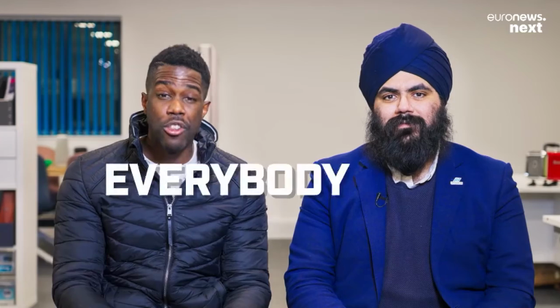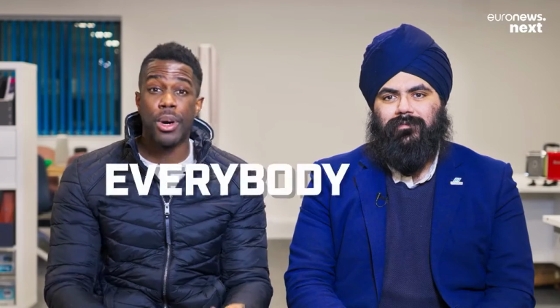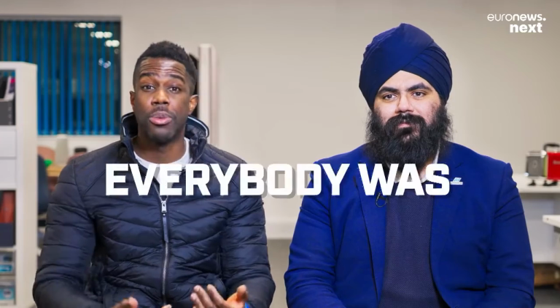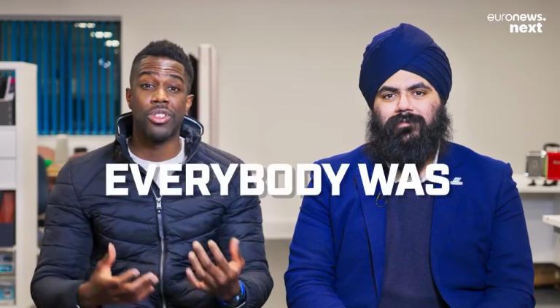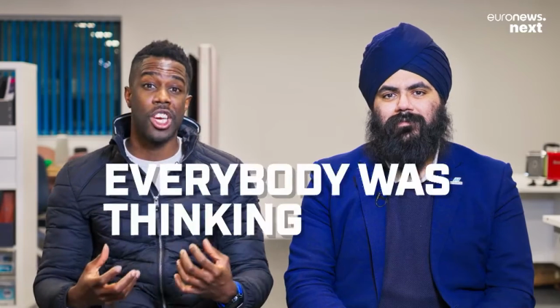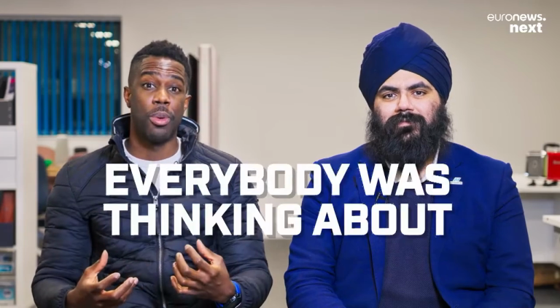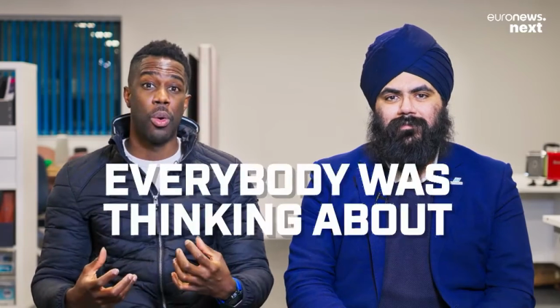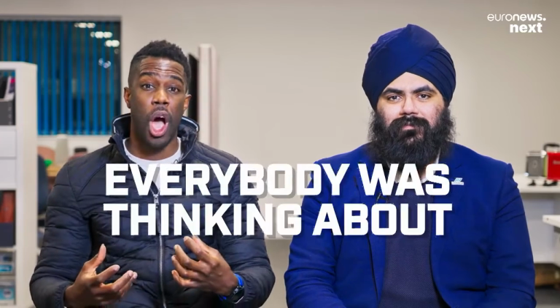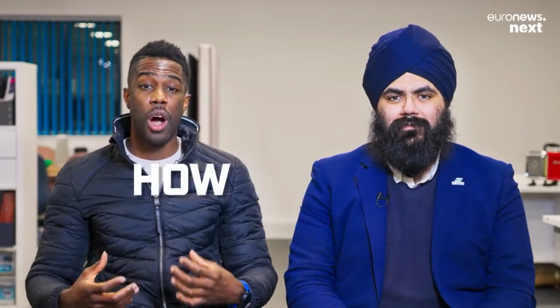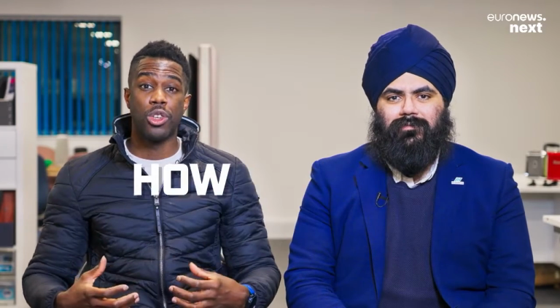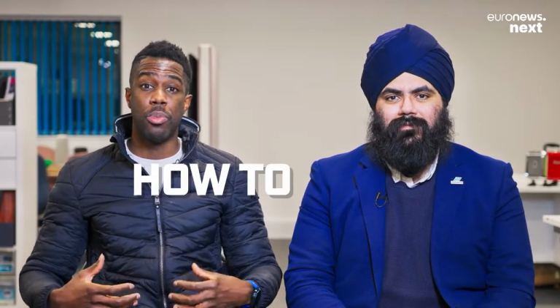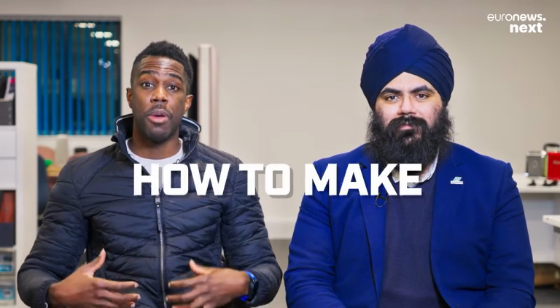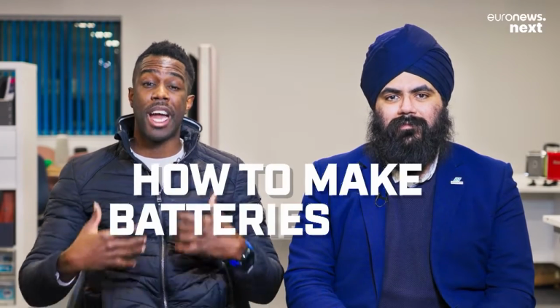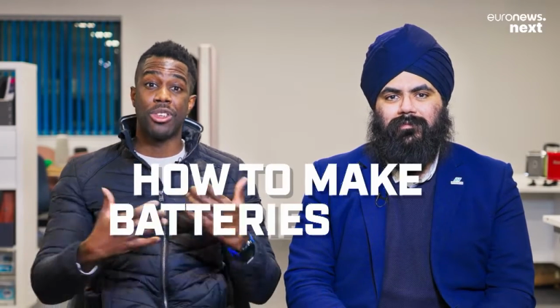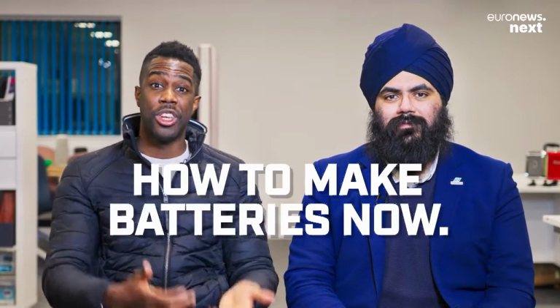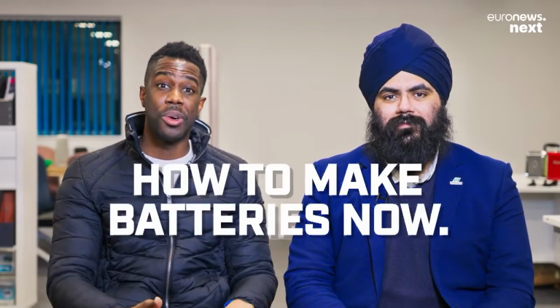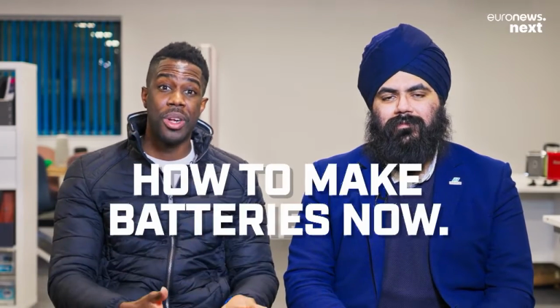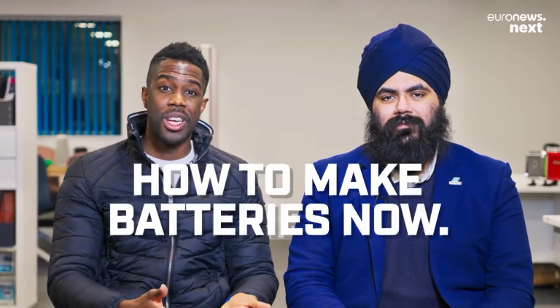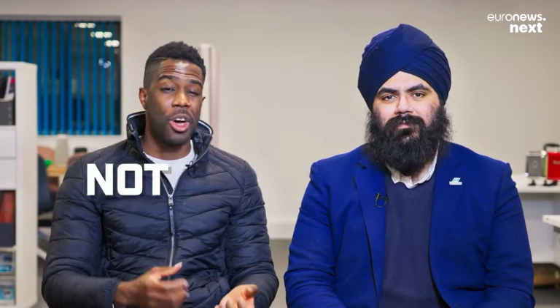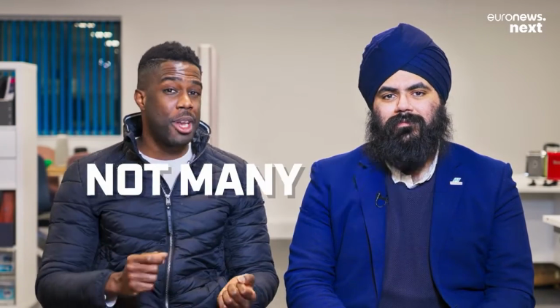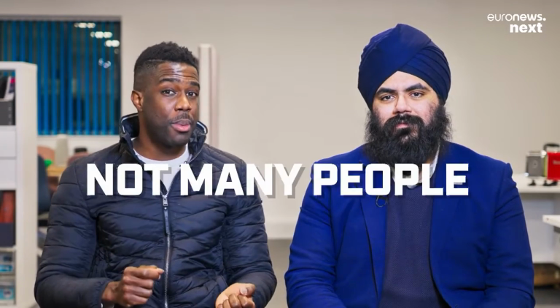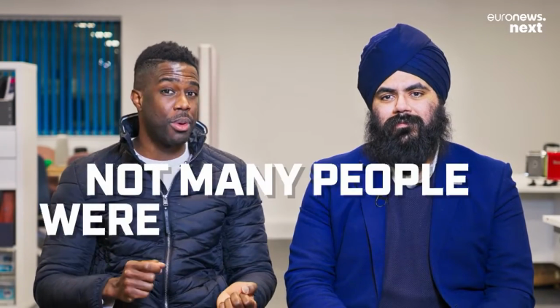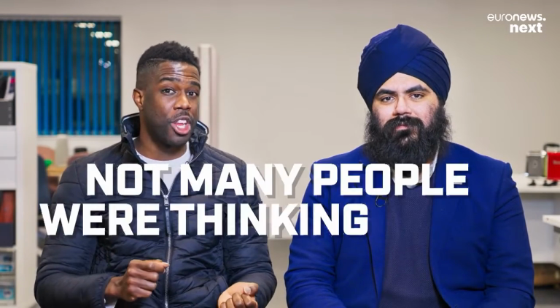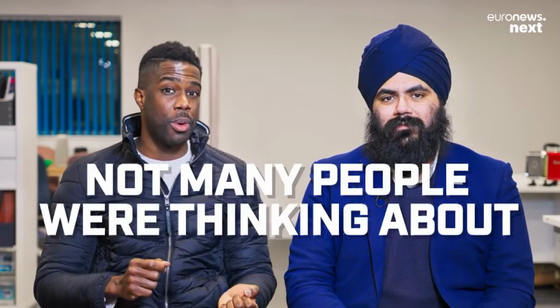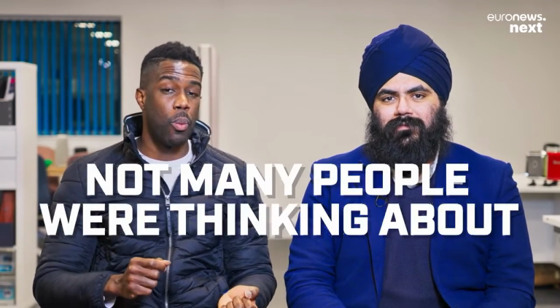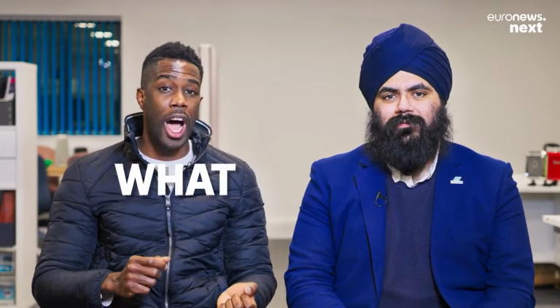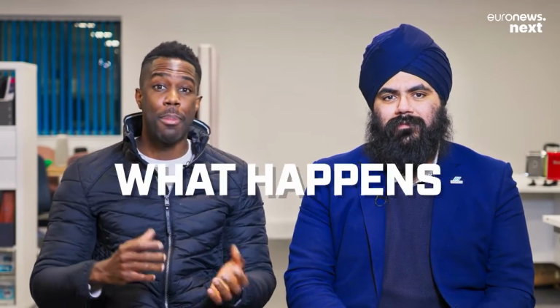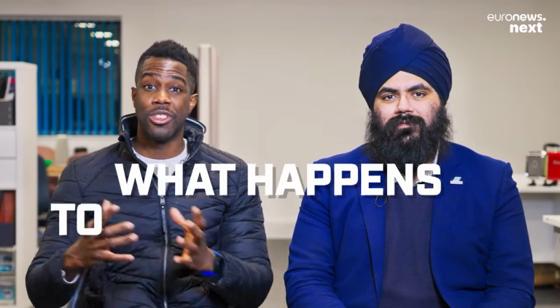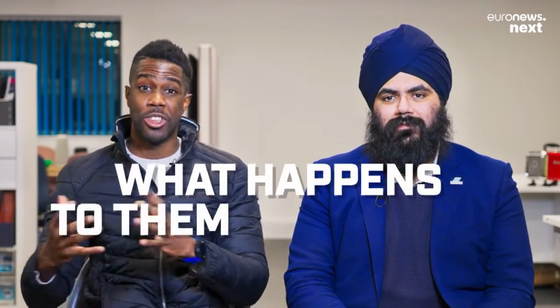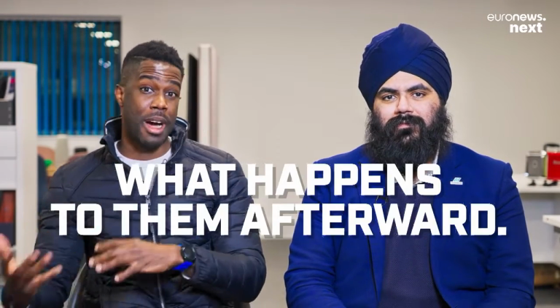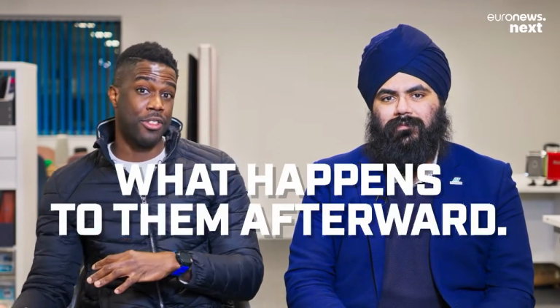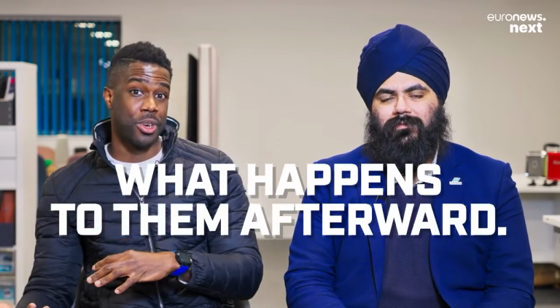Everybody was thinking about how to make batteries now. Not many people were thinking about what happens to them afterward.